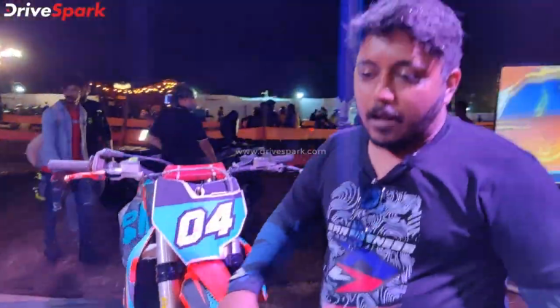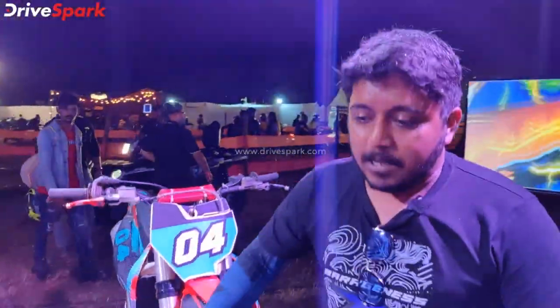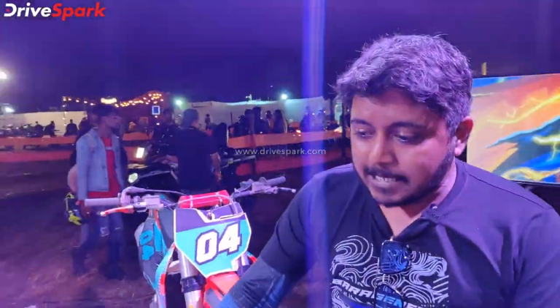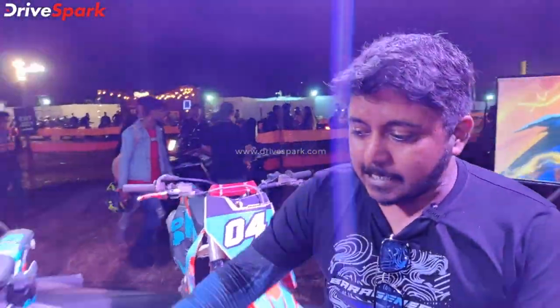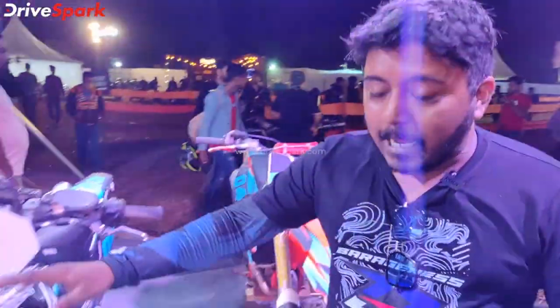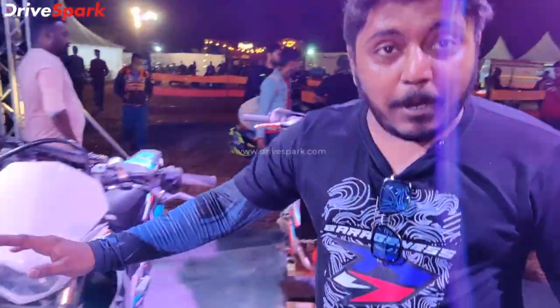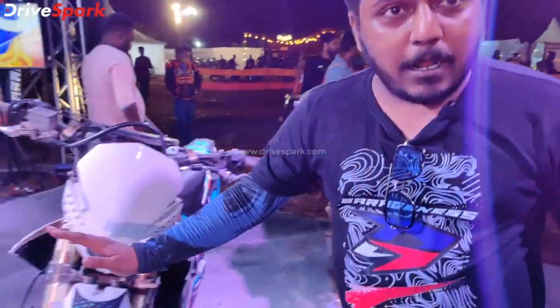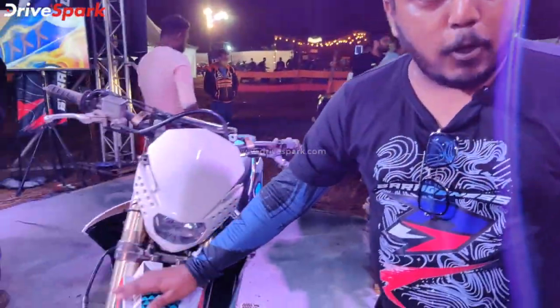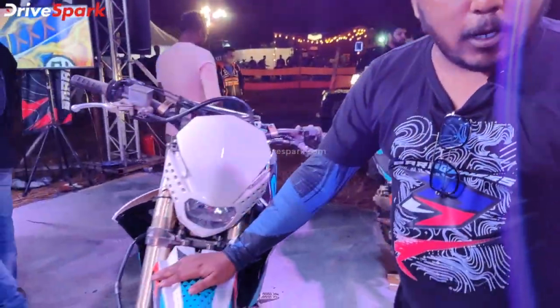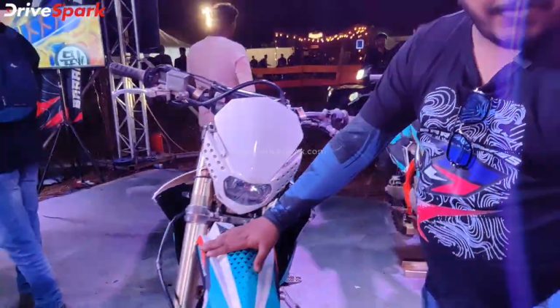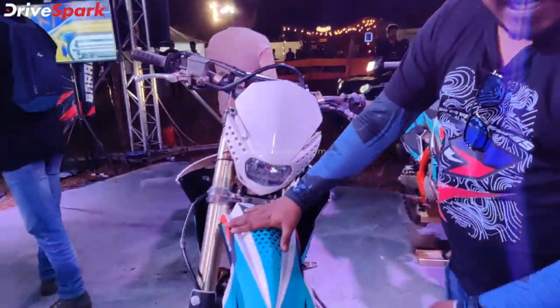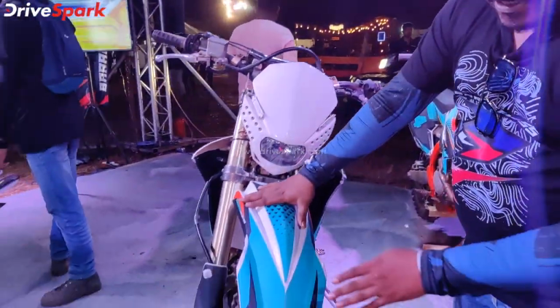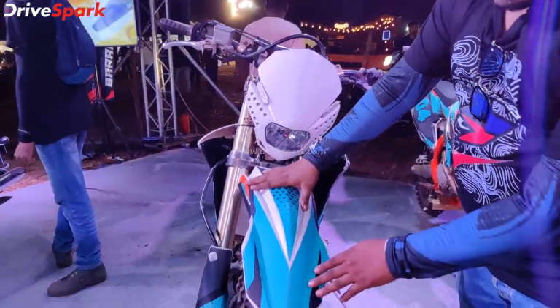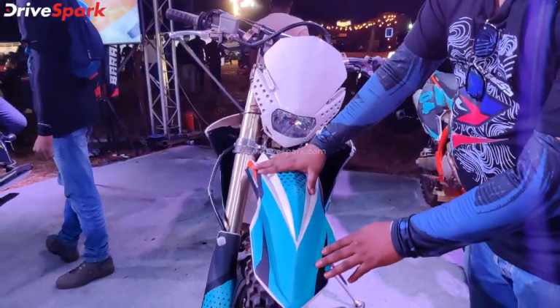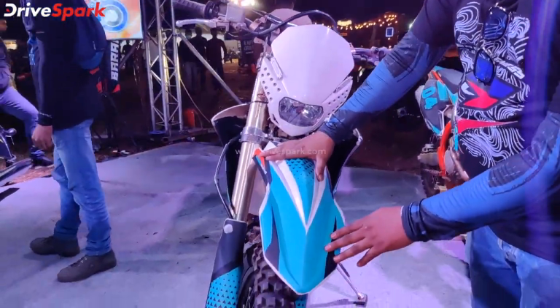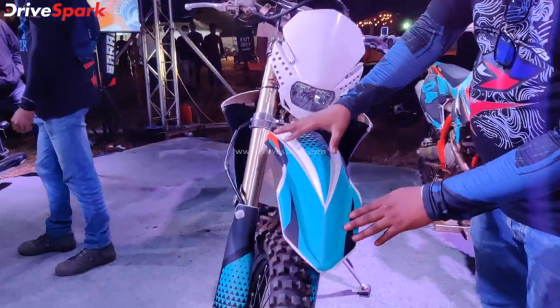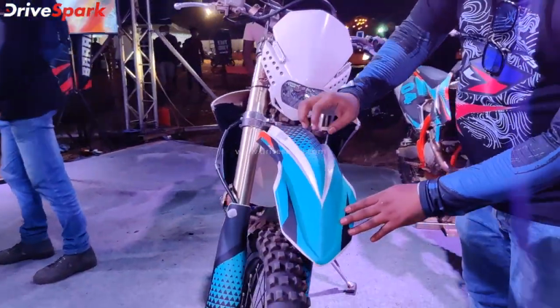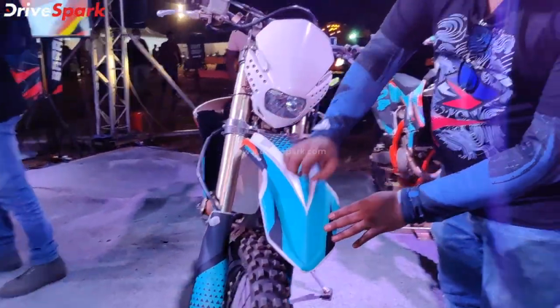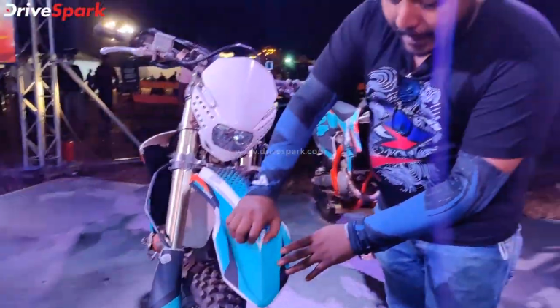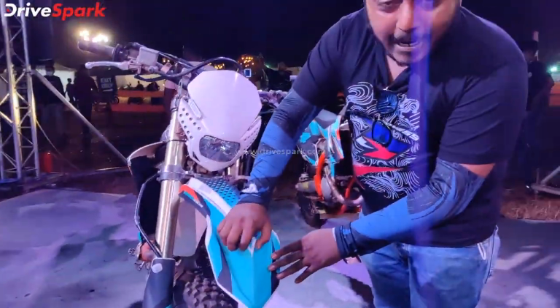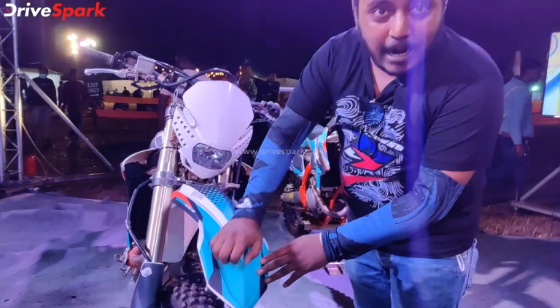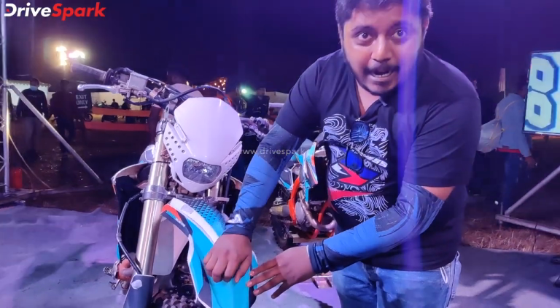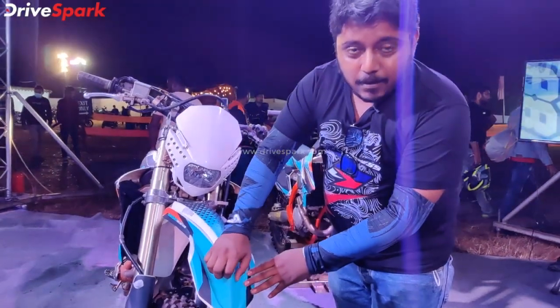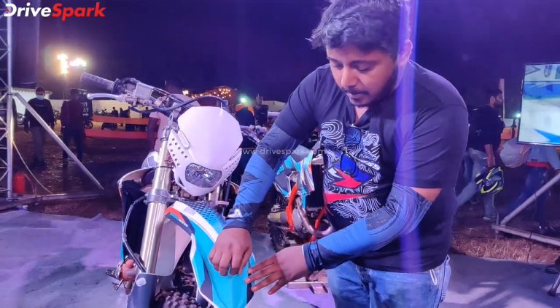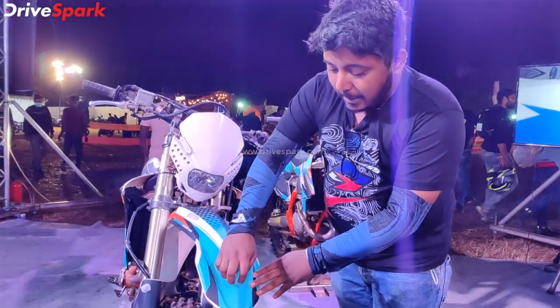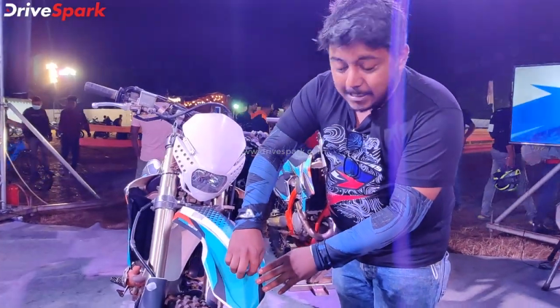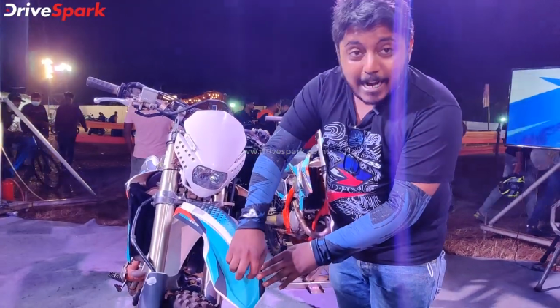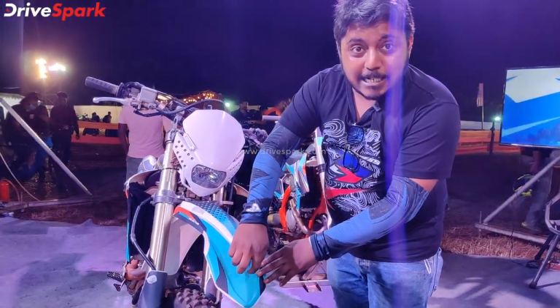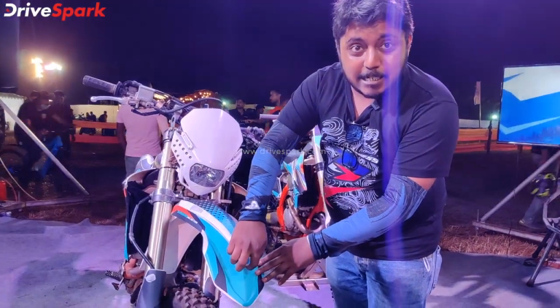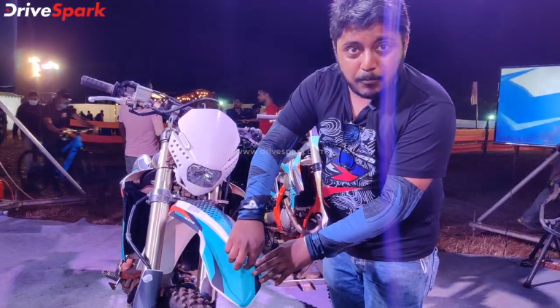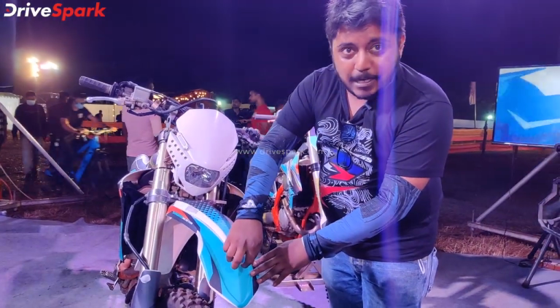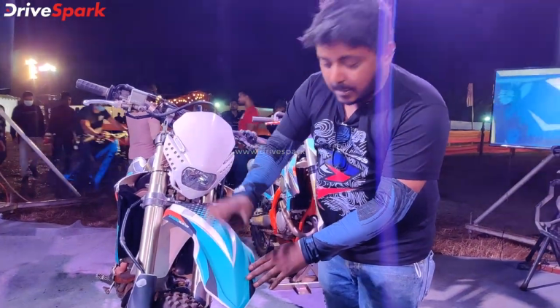This is a Yamaha WR250. Again a dirt bike, and again a hard scratch-resistant material.